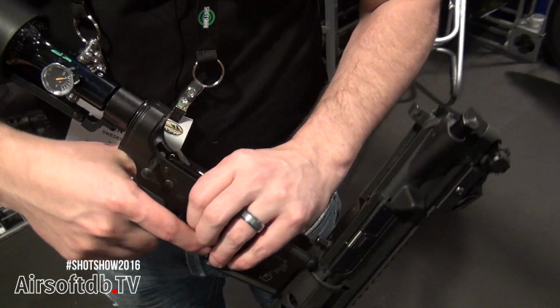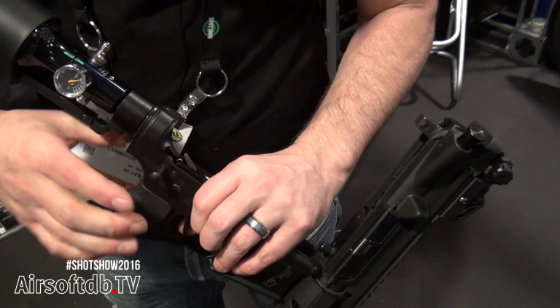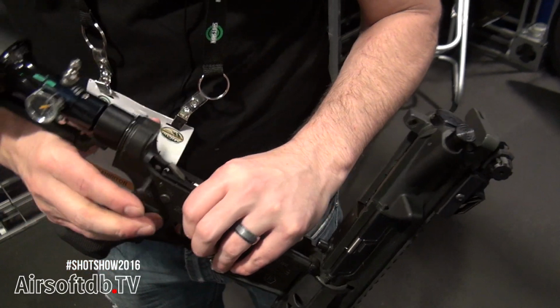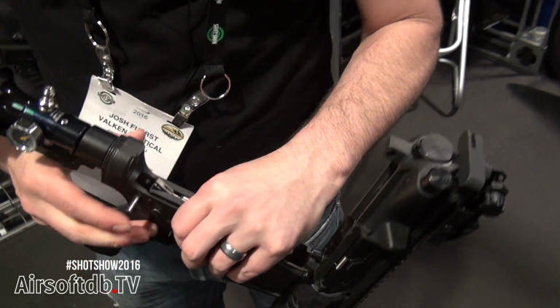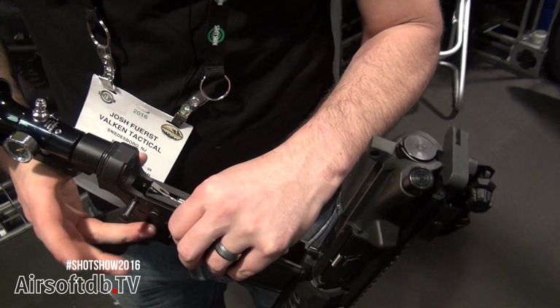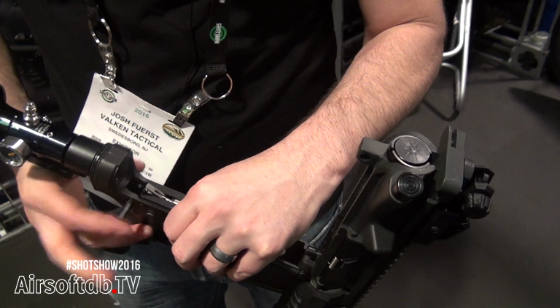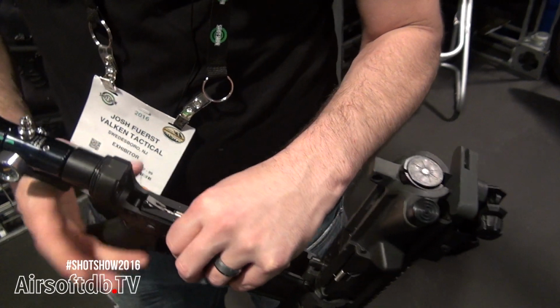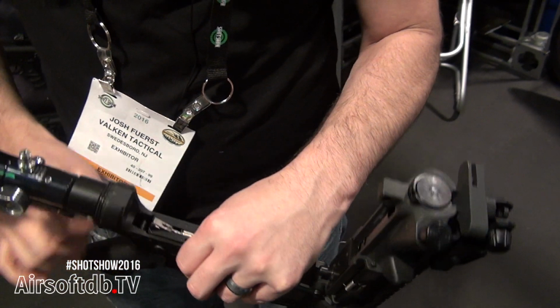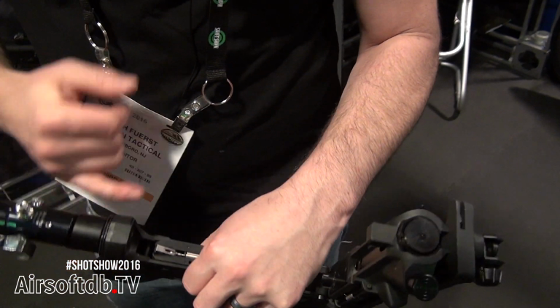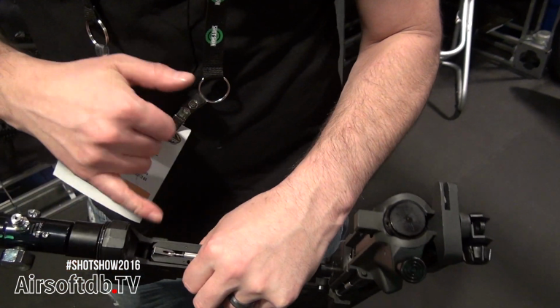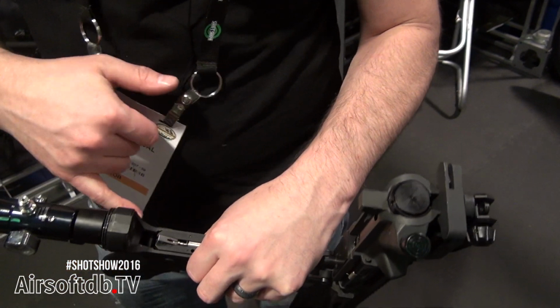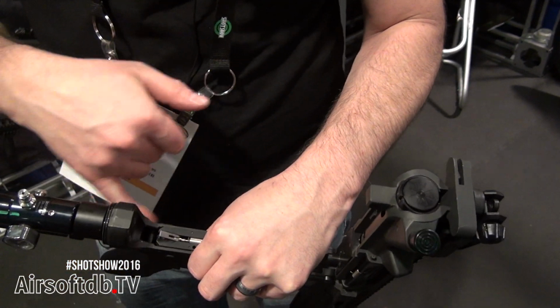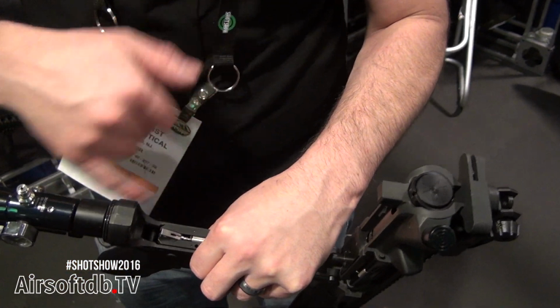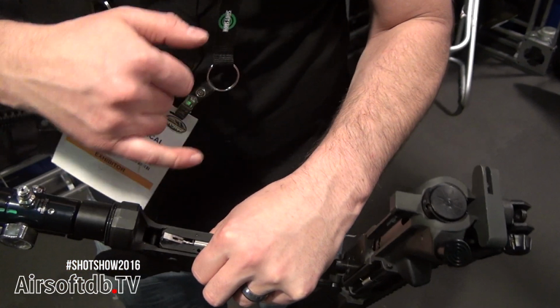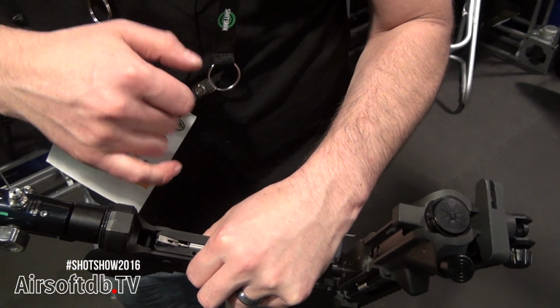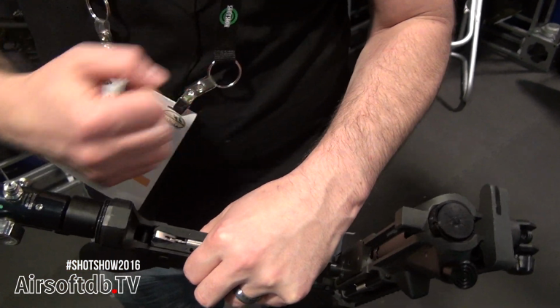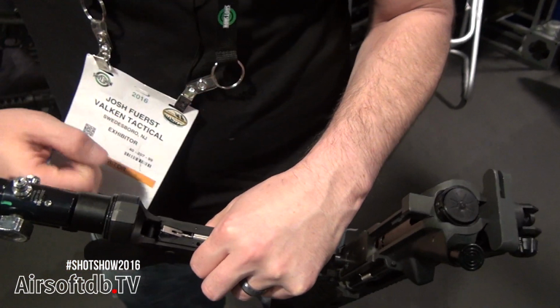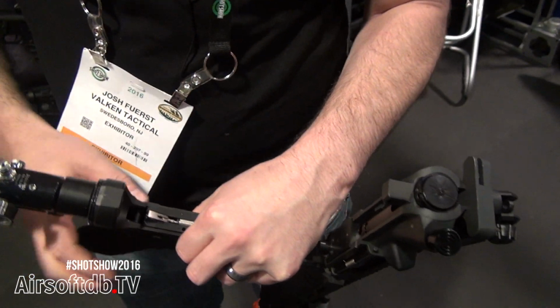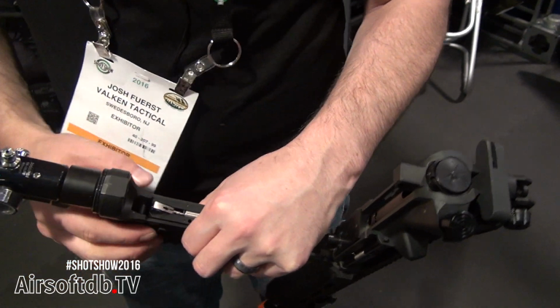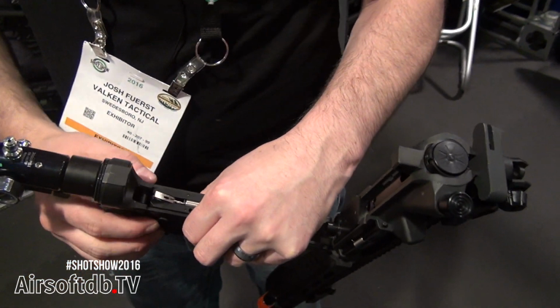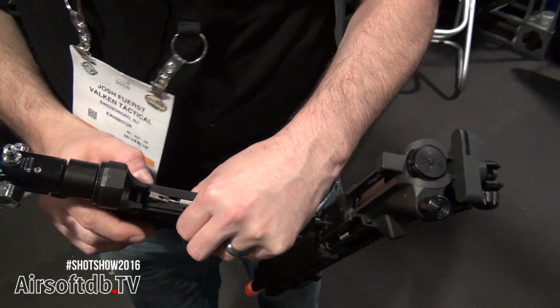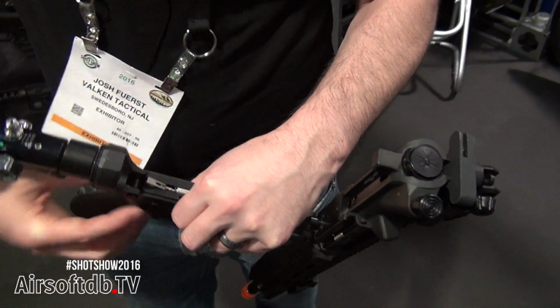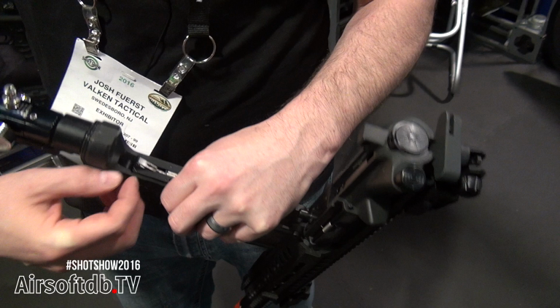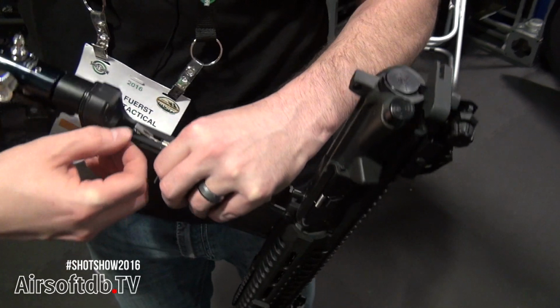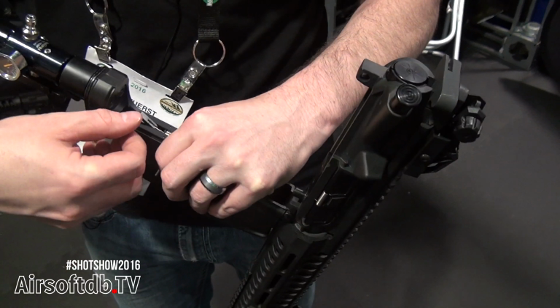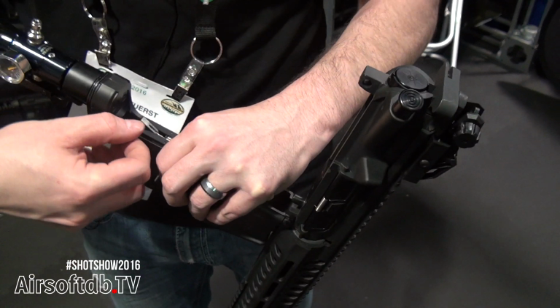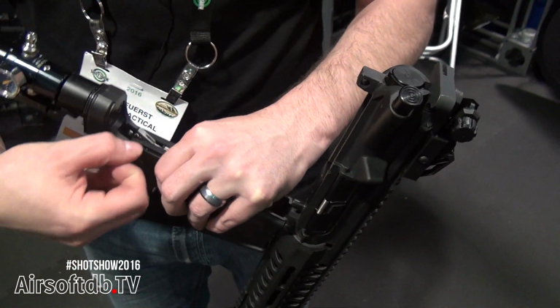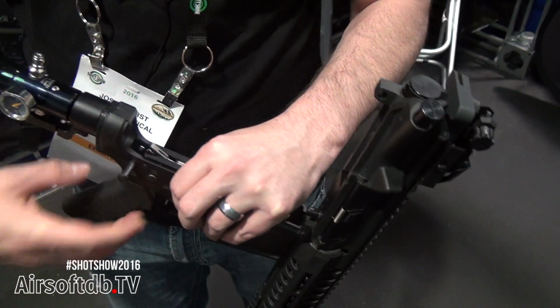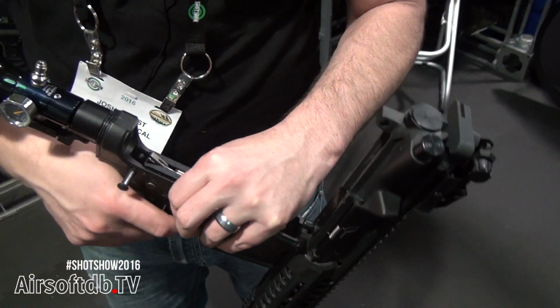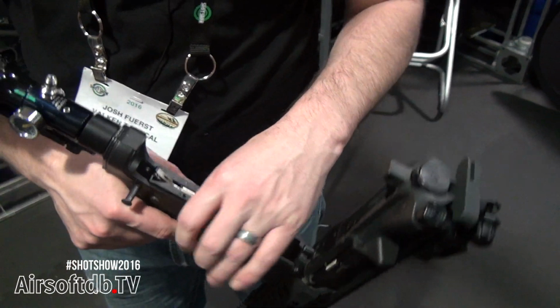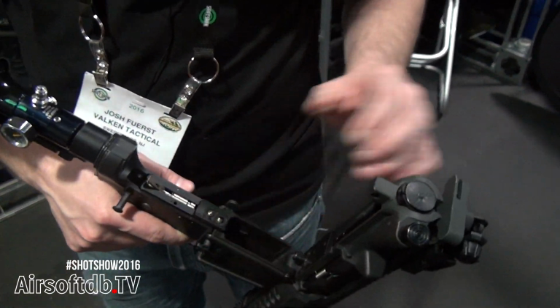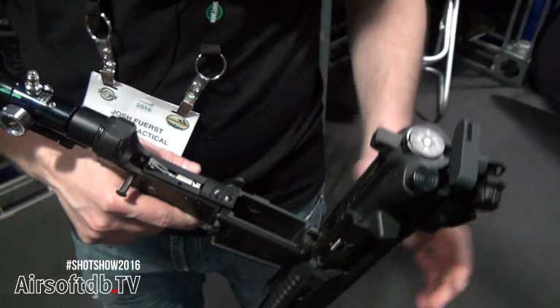We will also have a rear body pin that will have a zip-tie hole to lock the rifle for field limits once it's been chronographed.